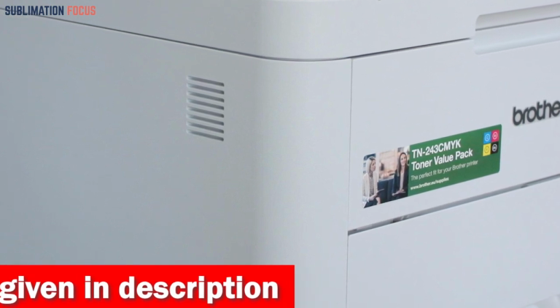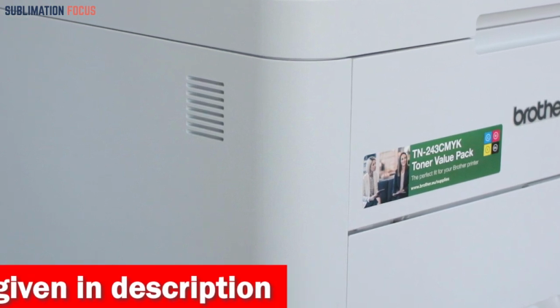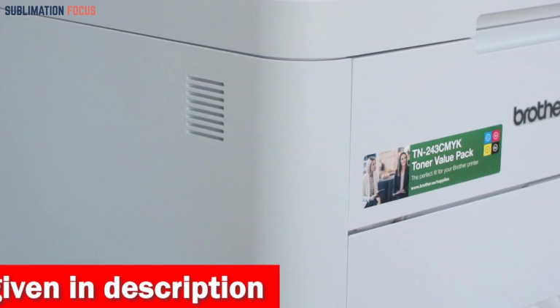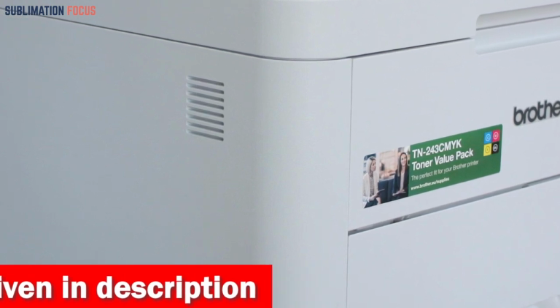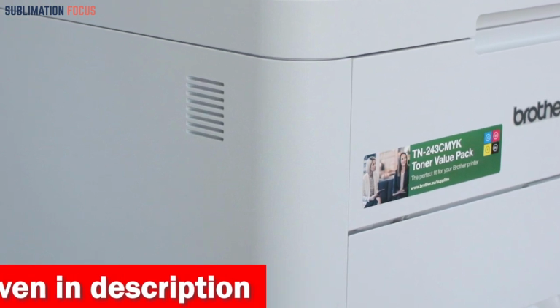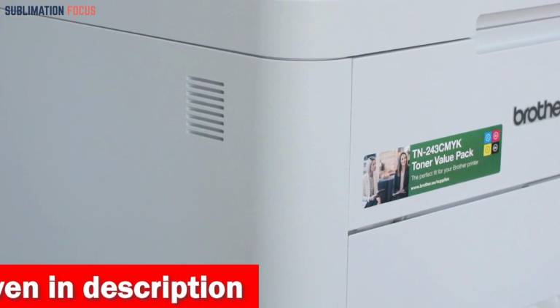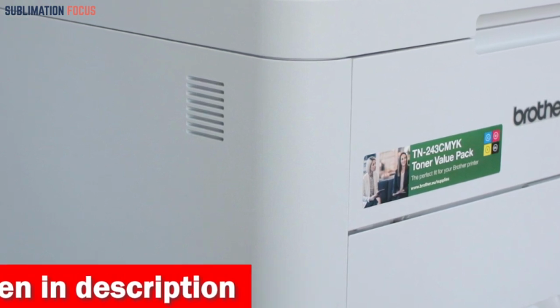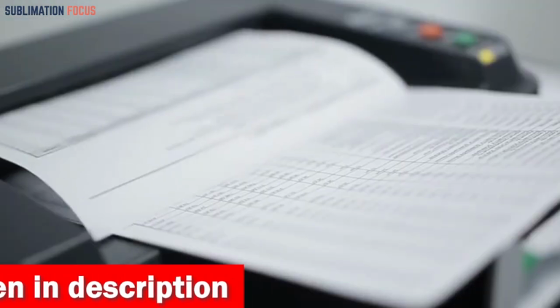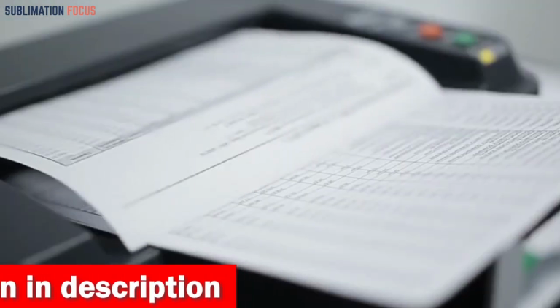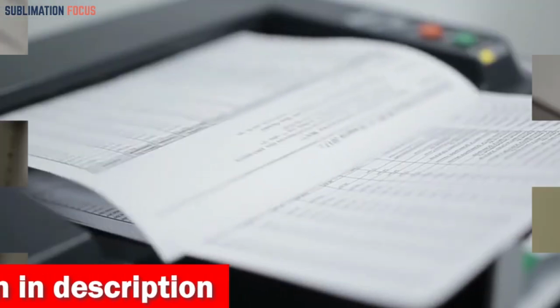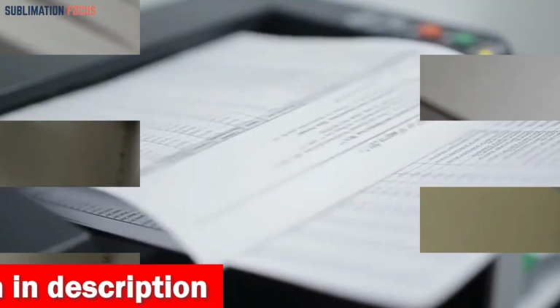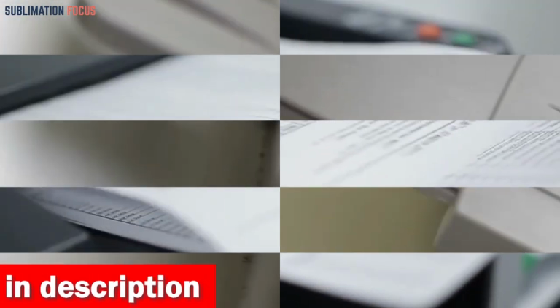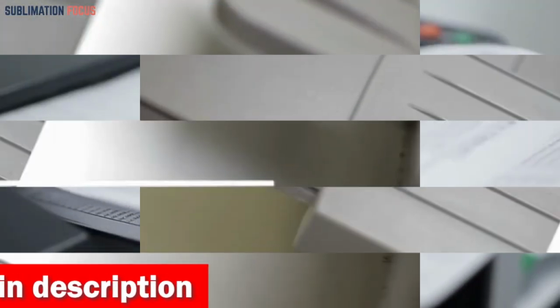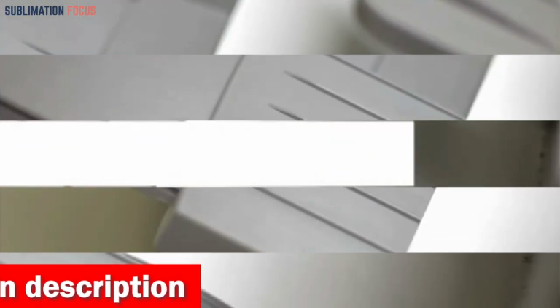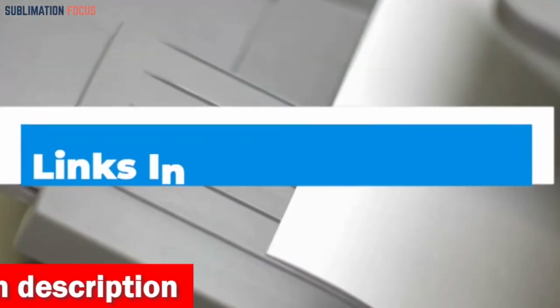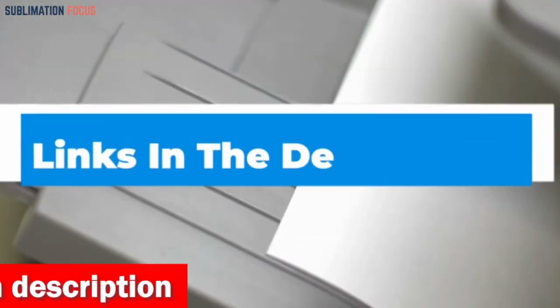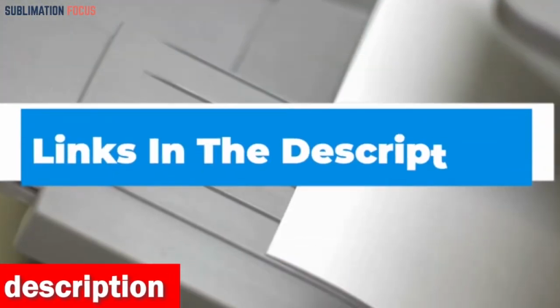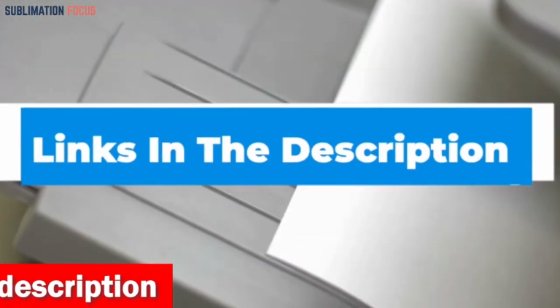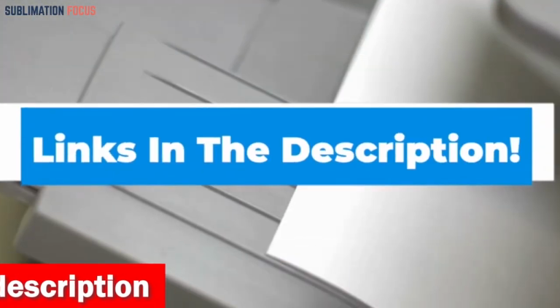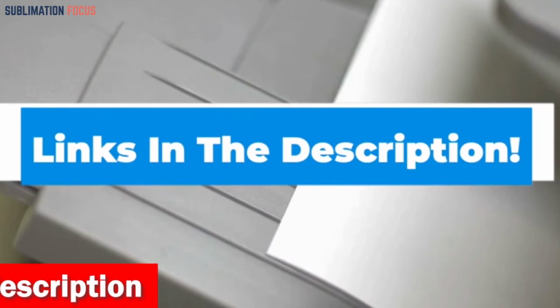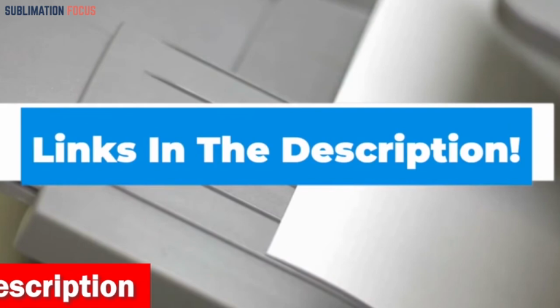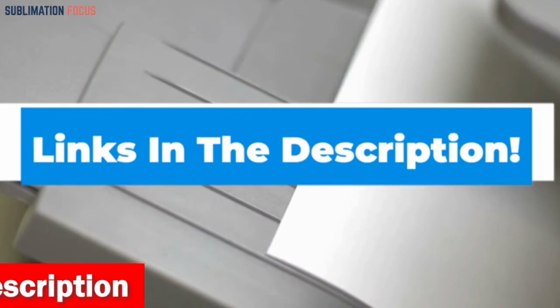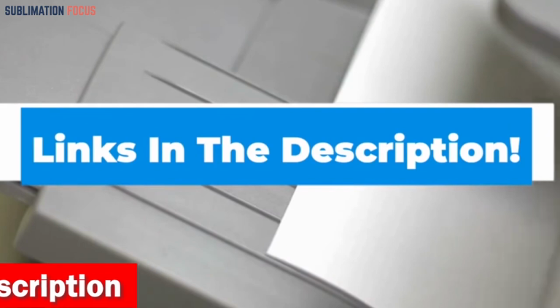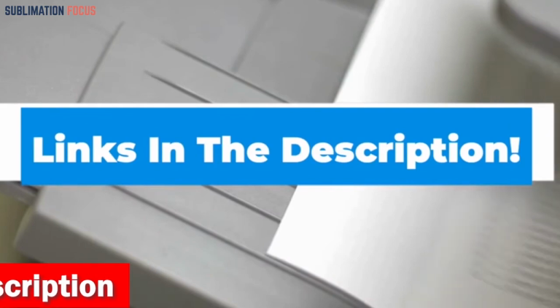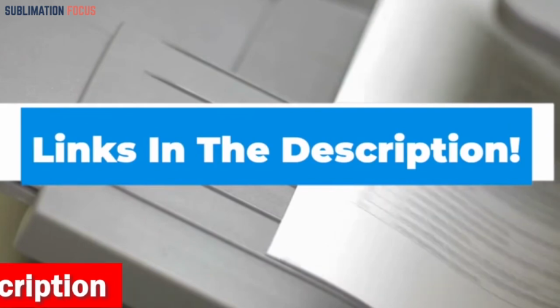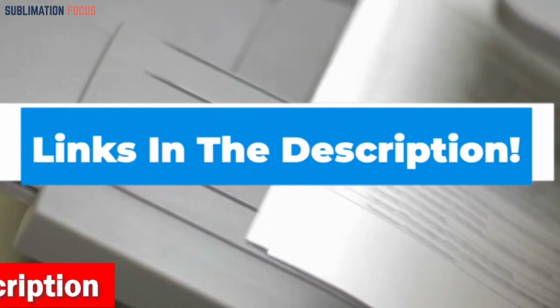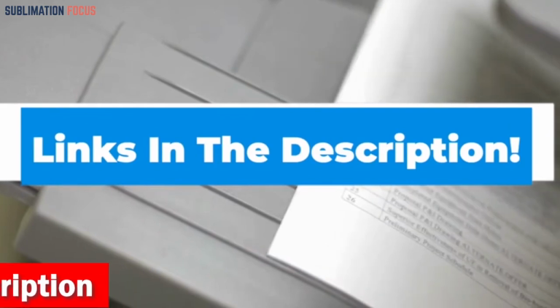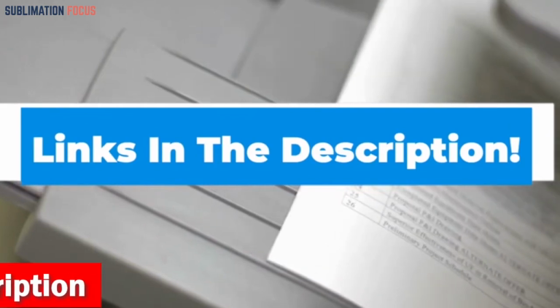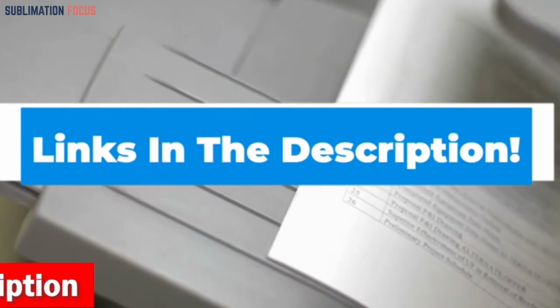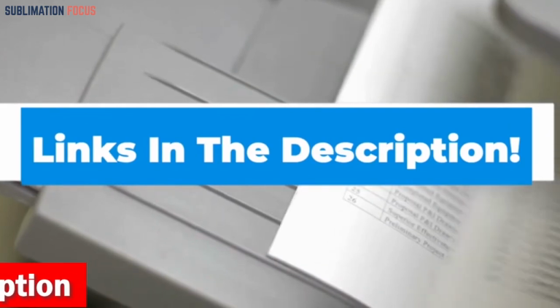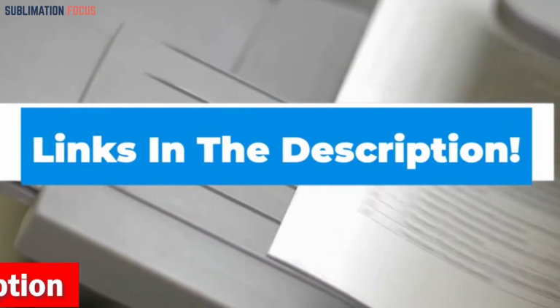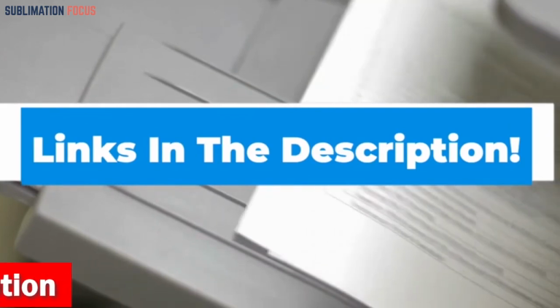To buy this digital color printer, check out the link mentioned in the description box below.